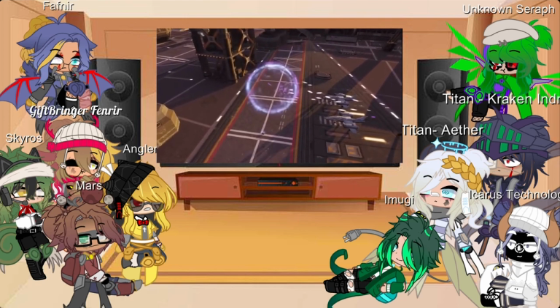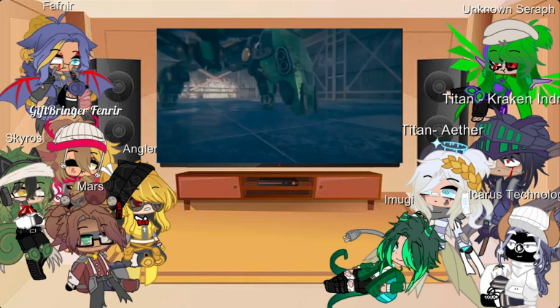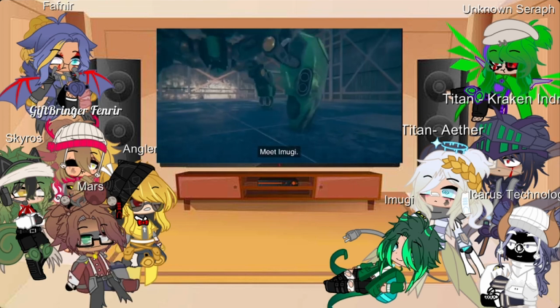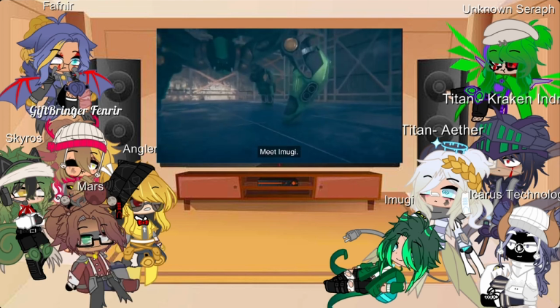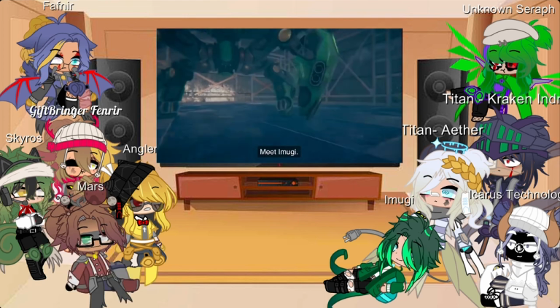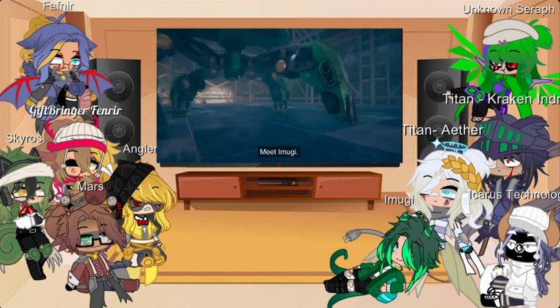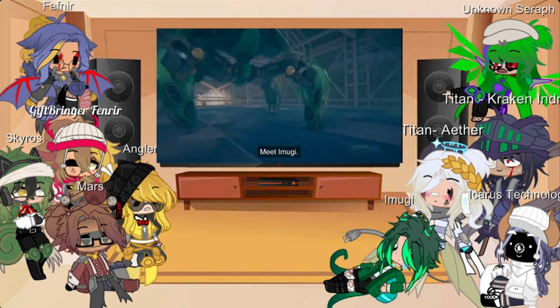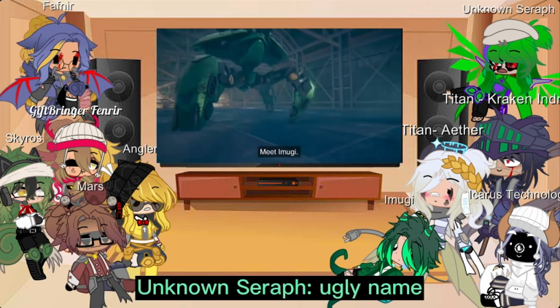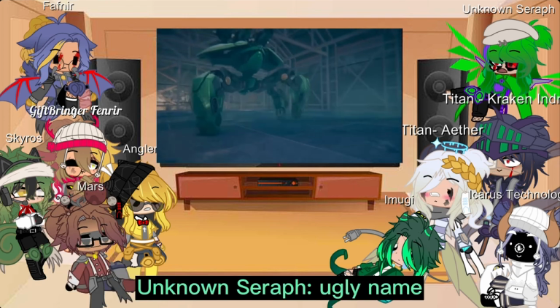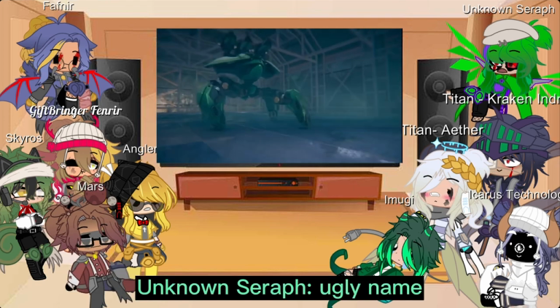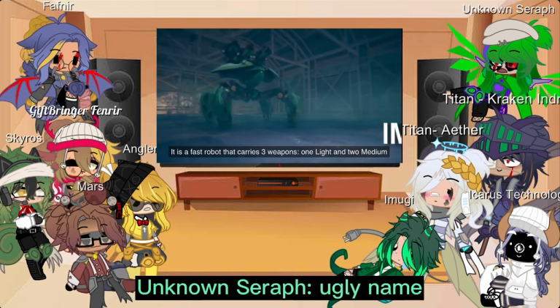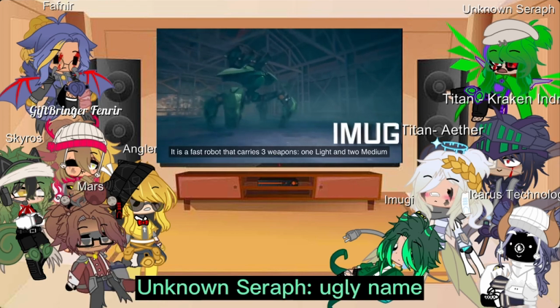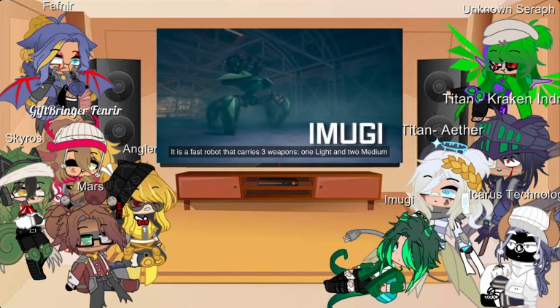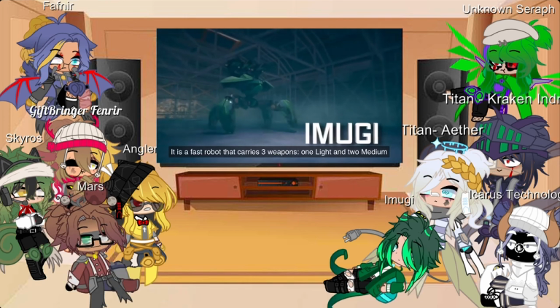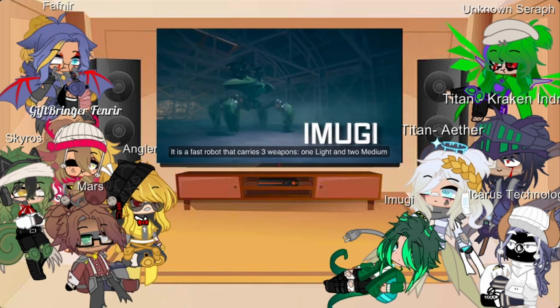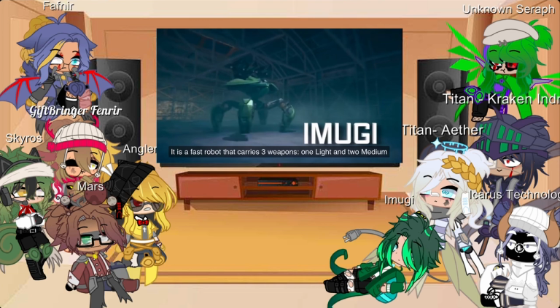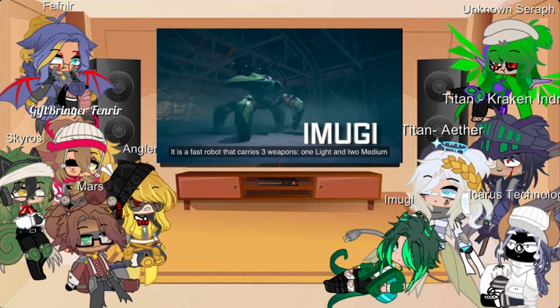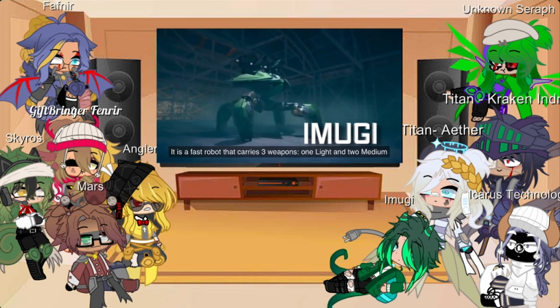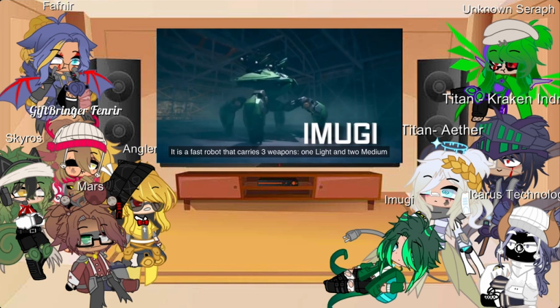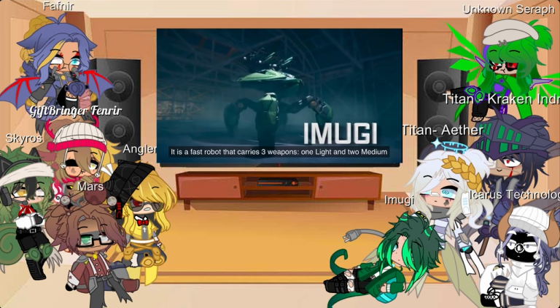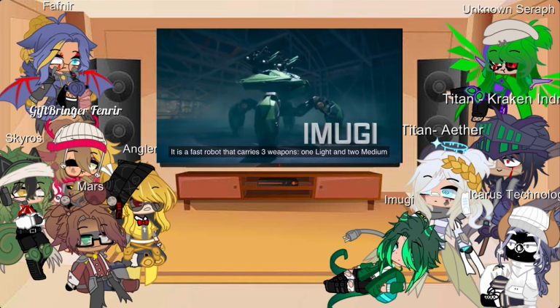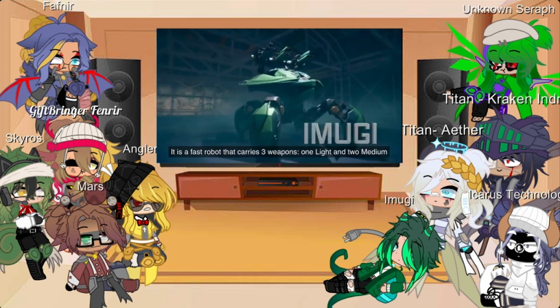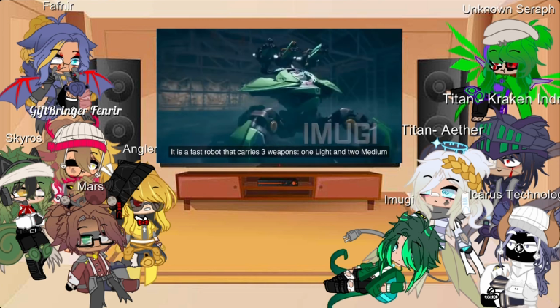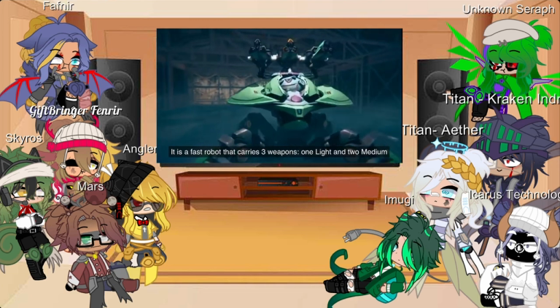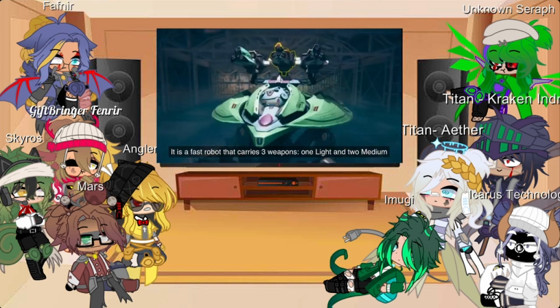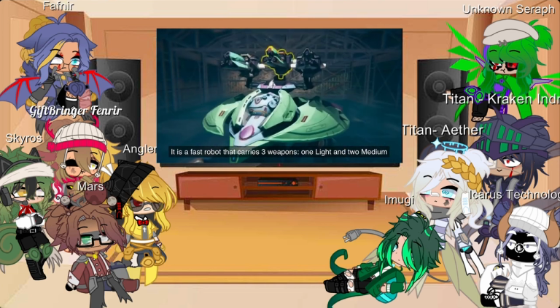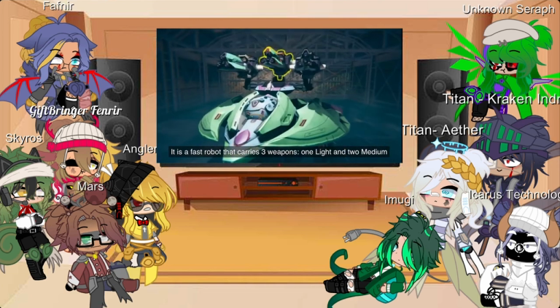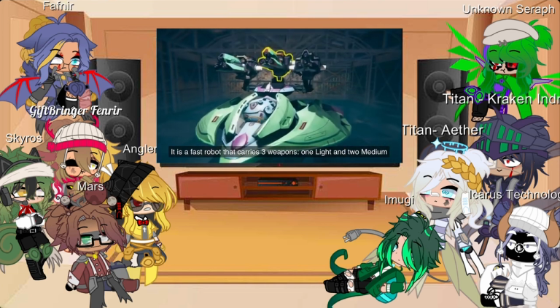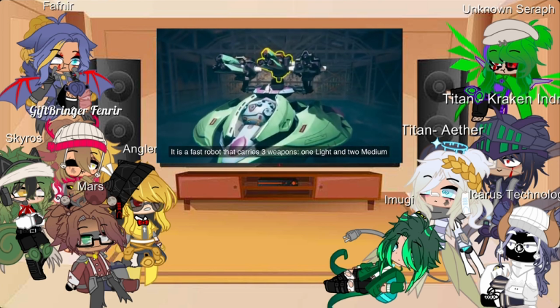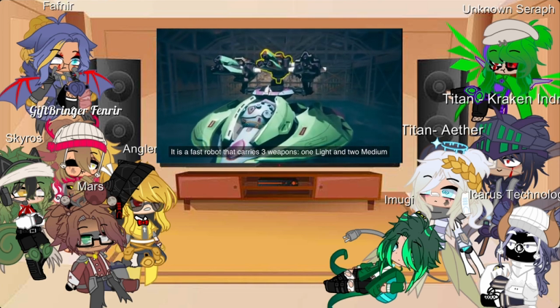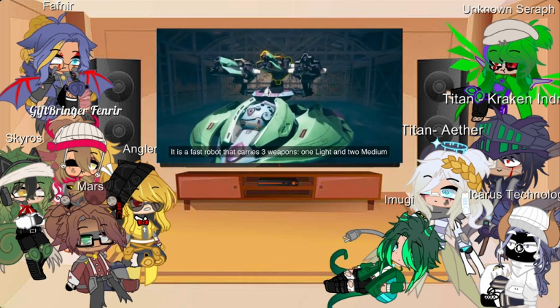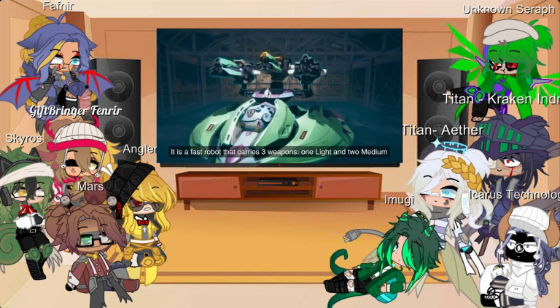Meet Imugi. It is a fast robot that carries 3 weapons — 1 light and 2 medium.